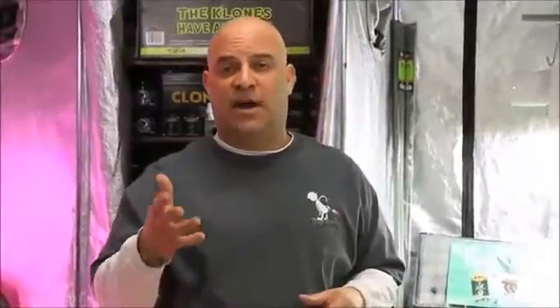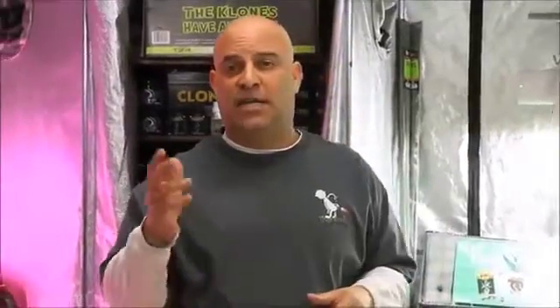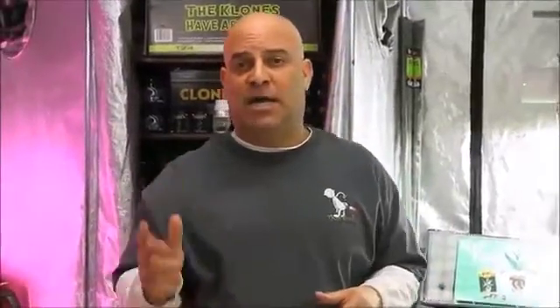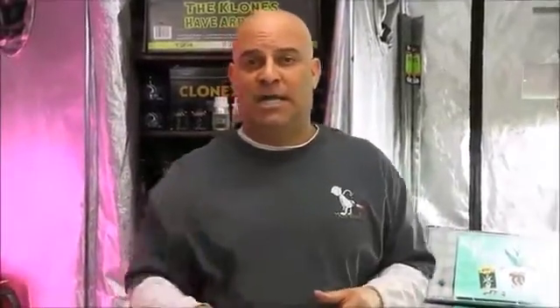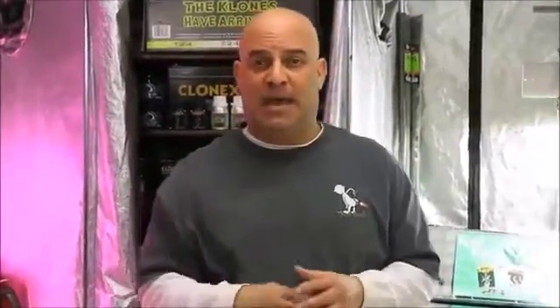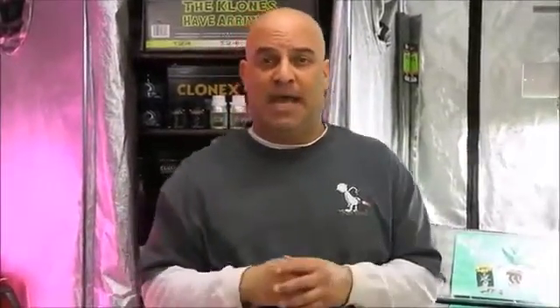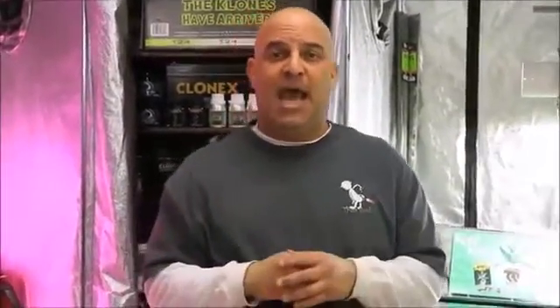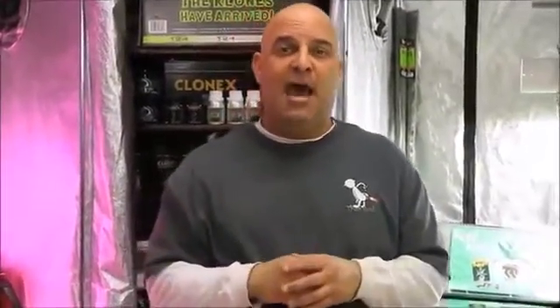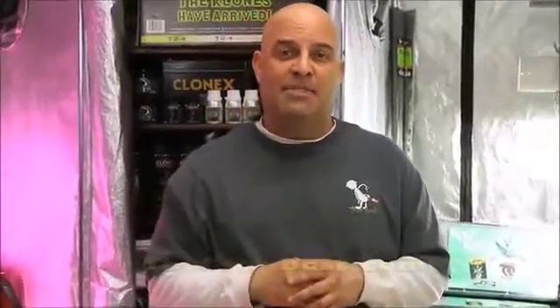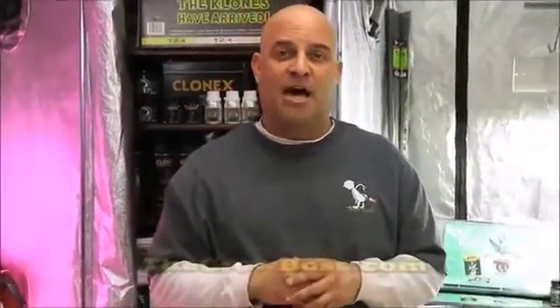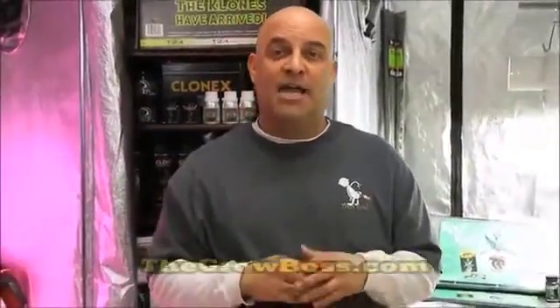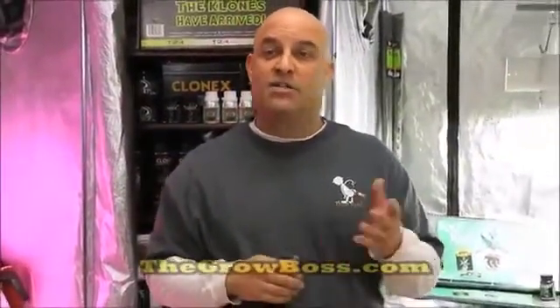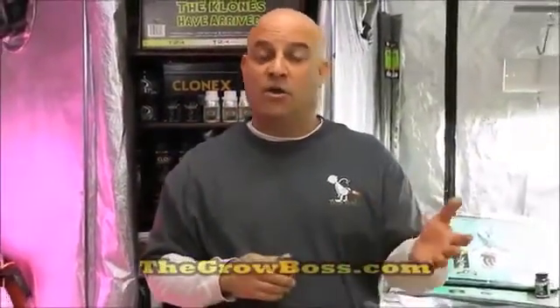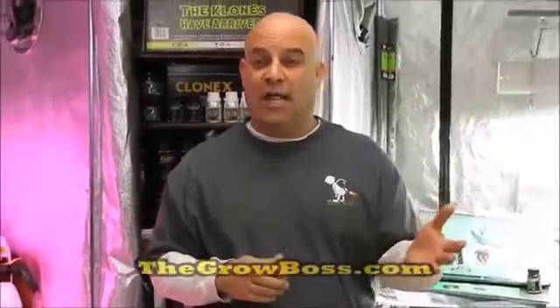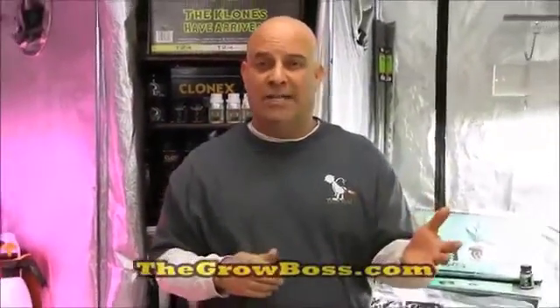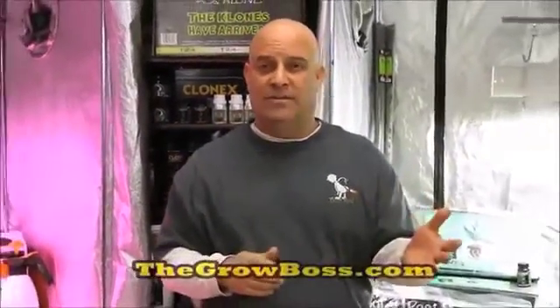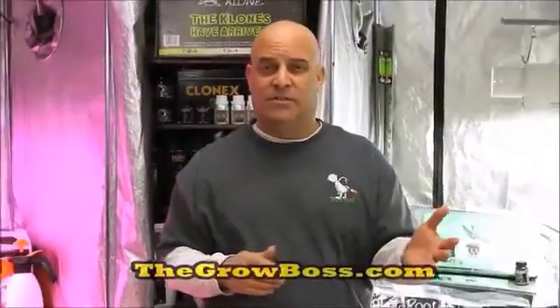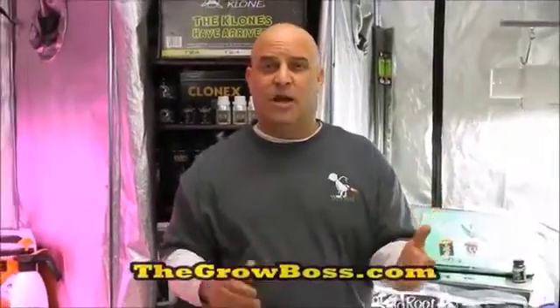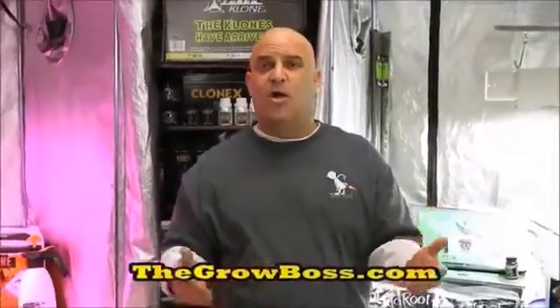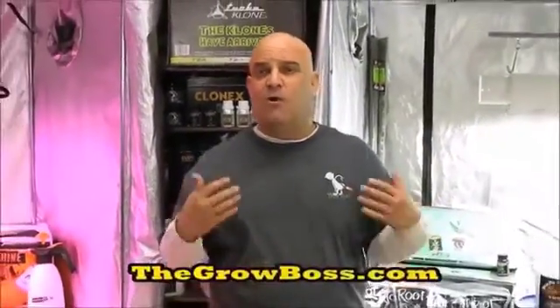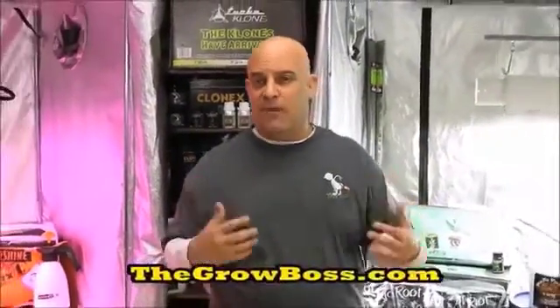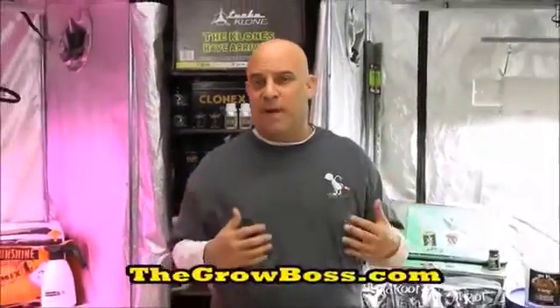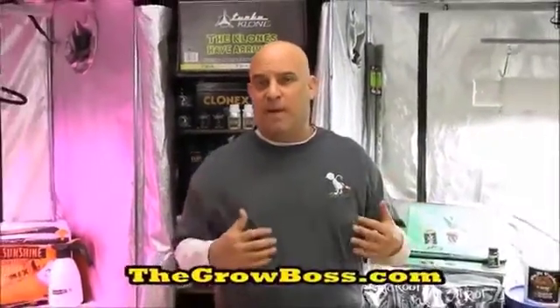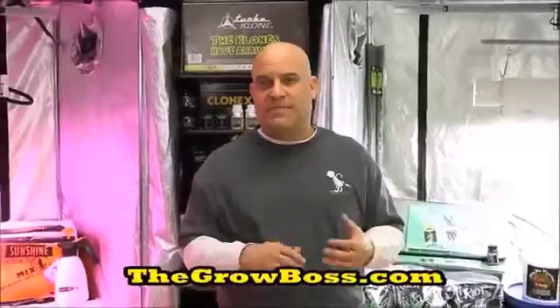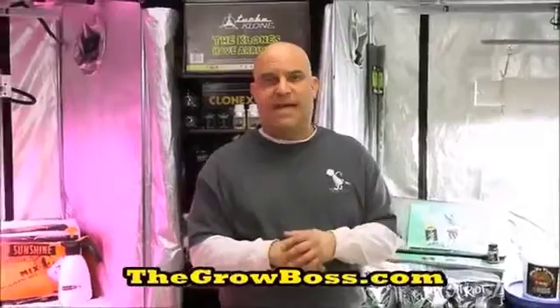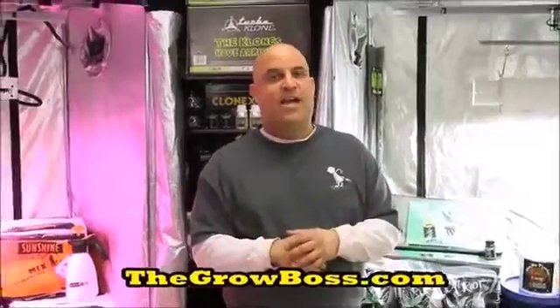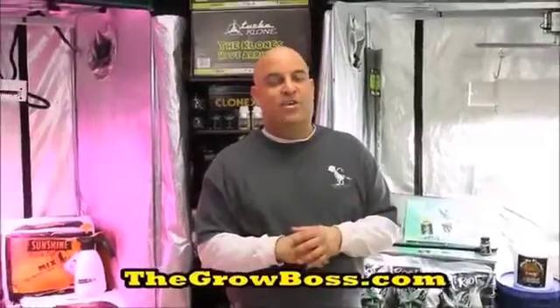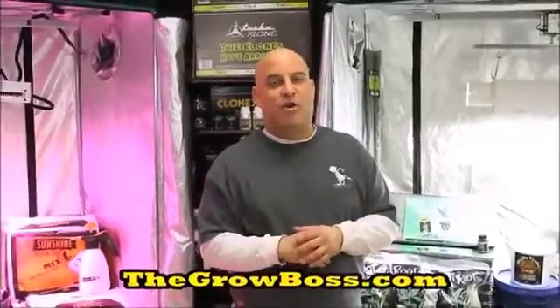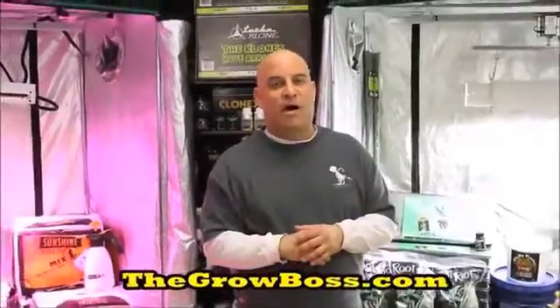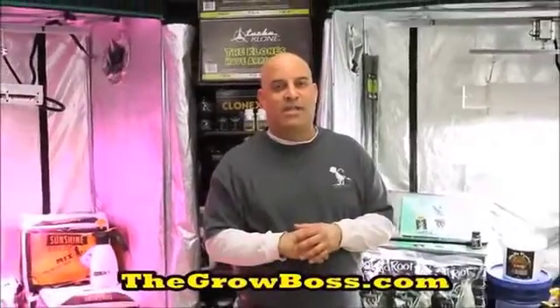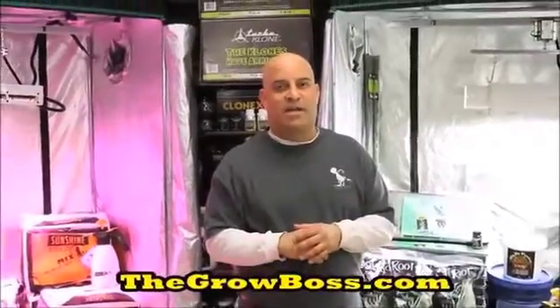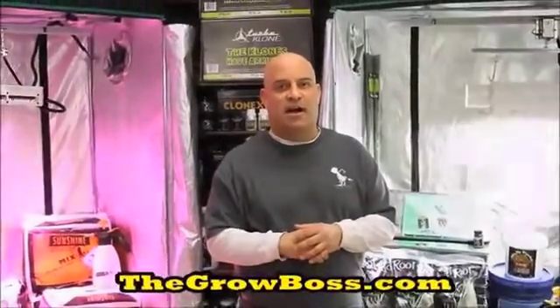I'm the Grow Boss. Thanks for watching my videos. If you want to buy my books, you can find them on eBay, Amazon, at your local hydro store, or from my website, thegrowboss.com.